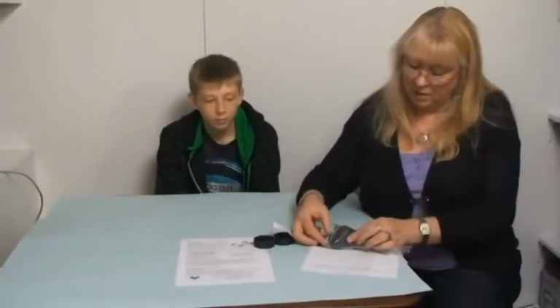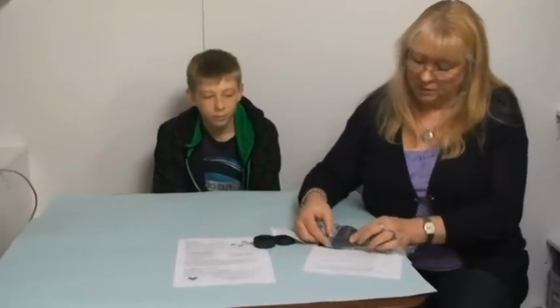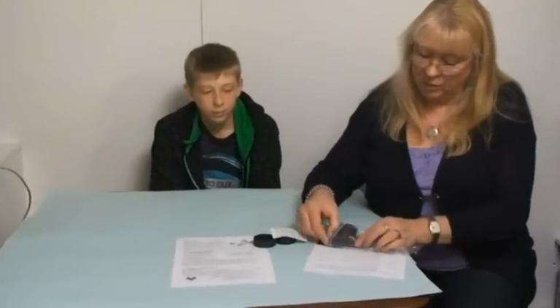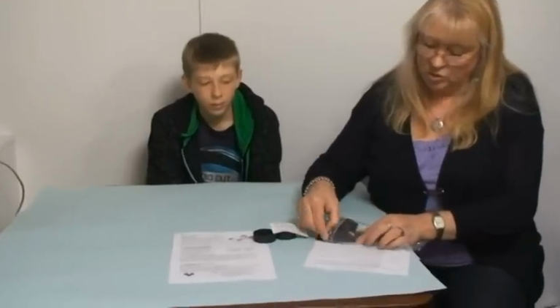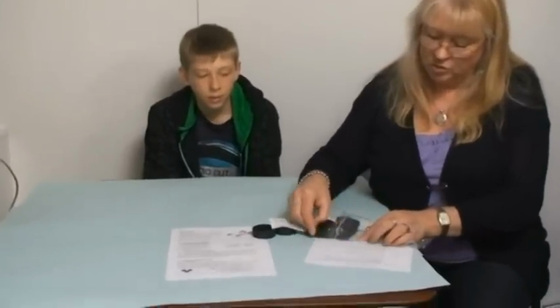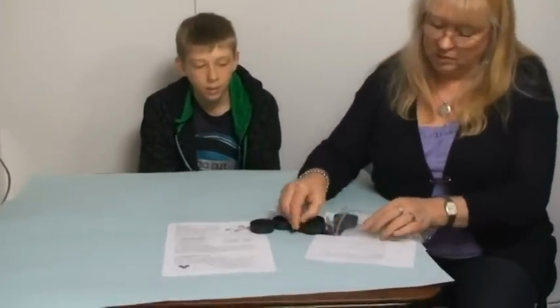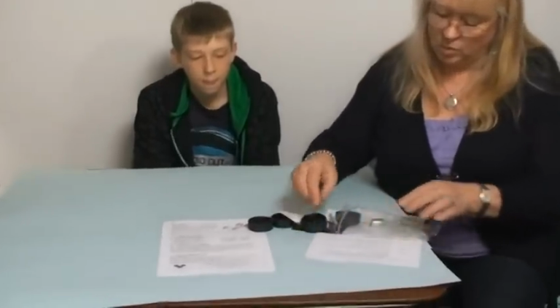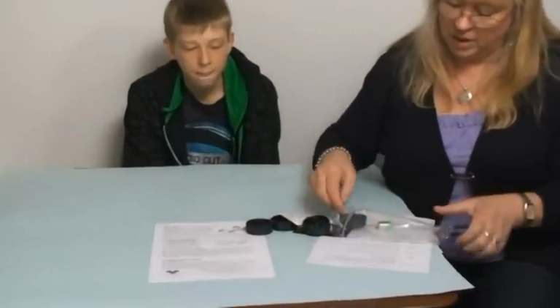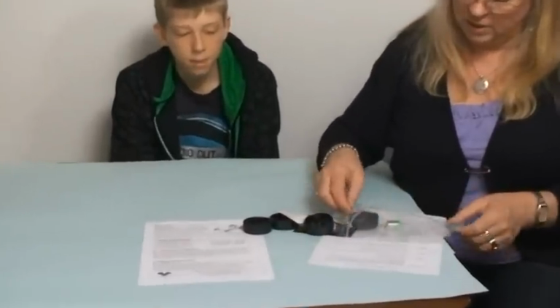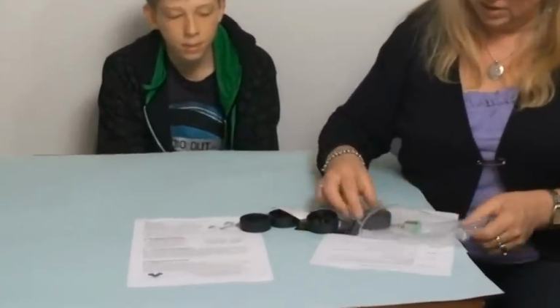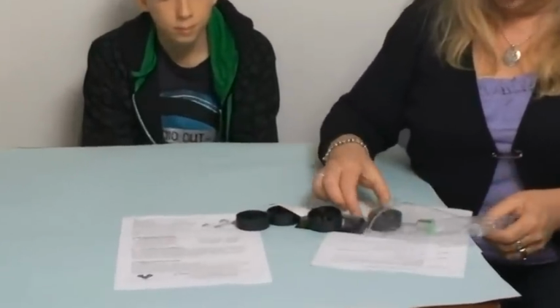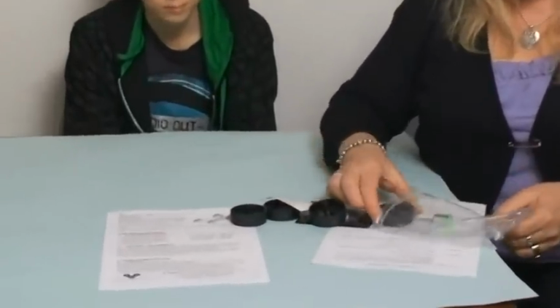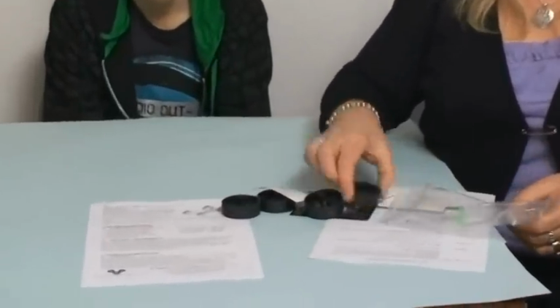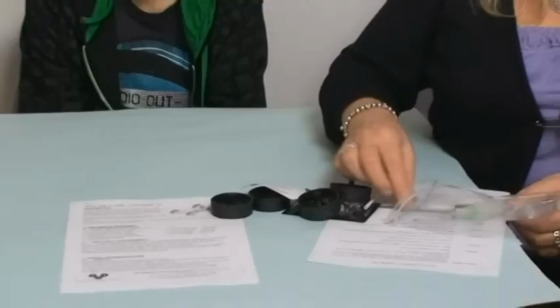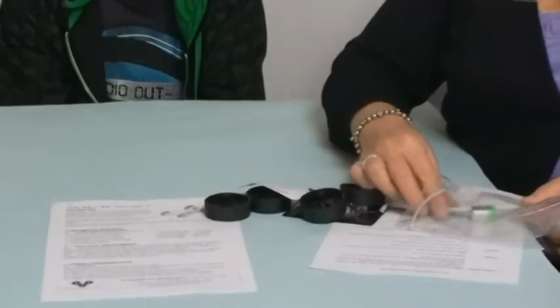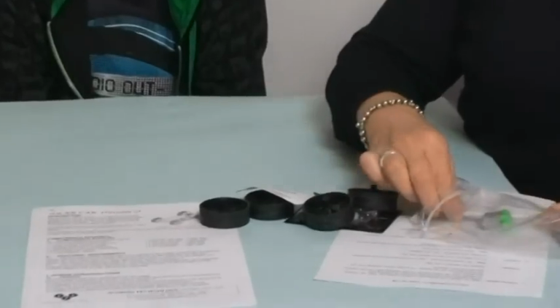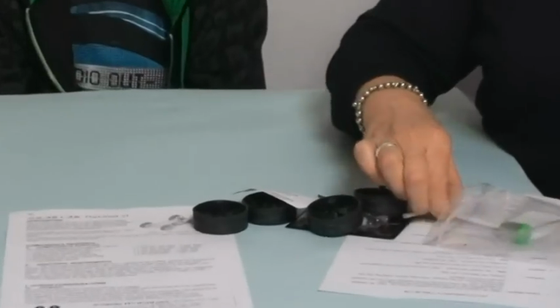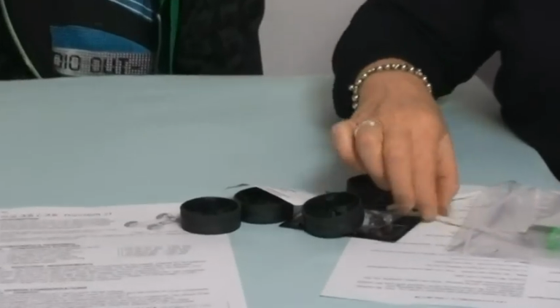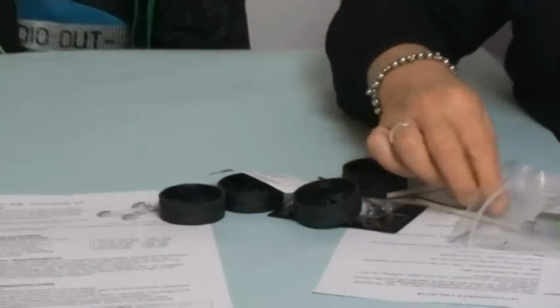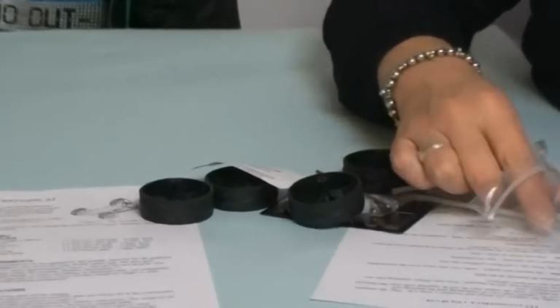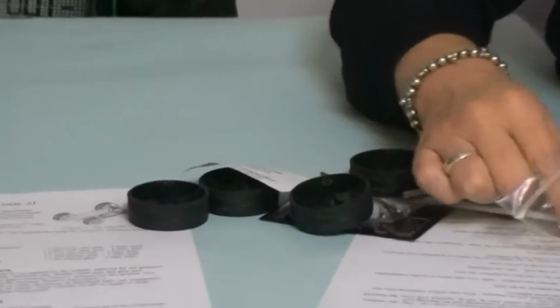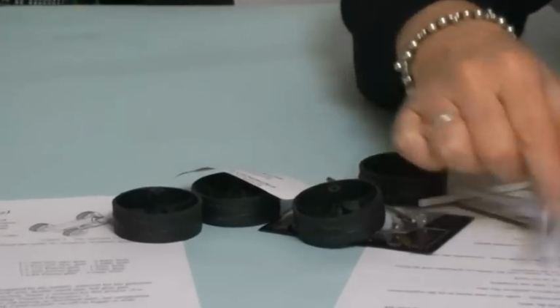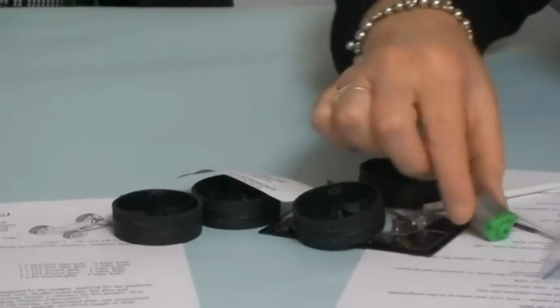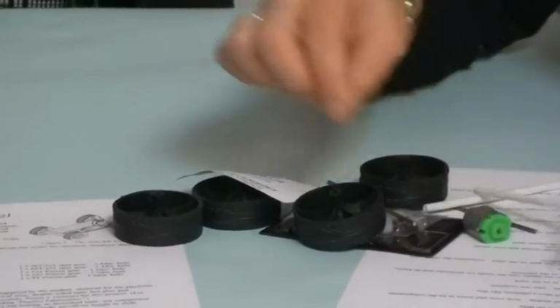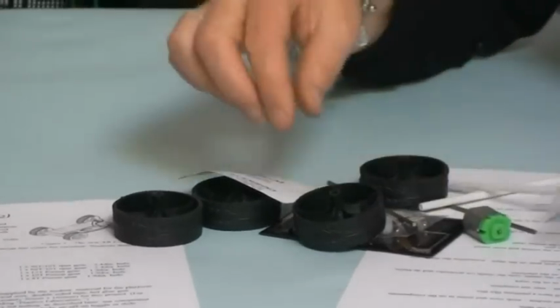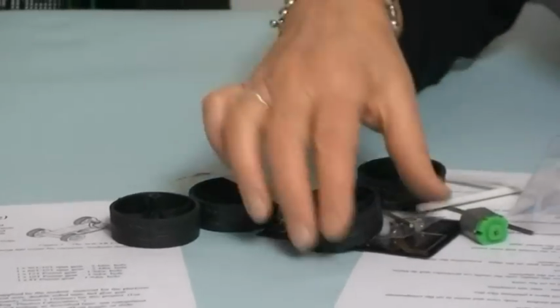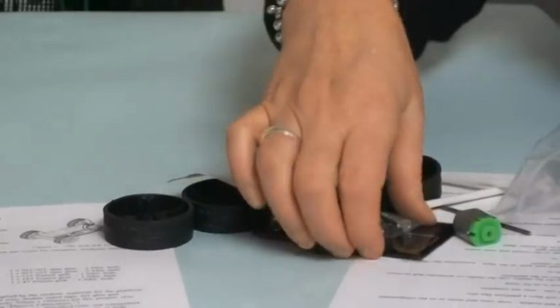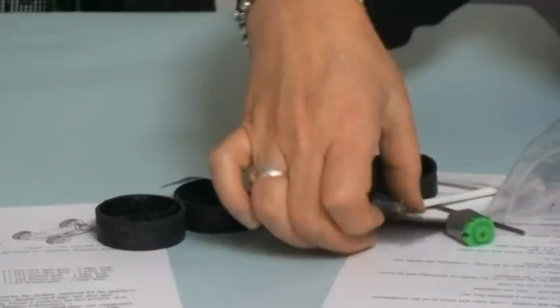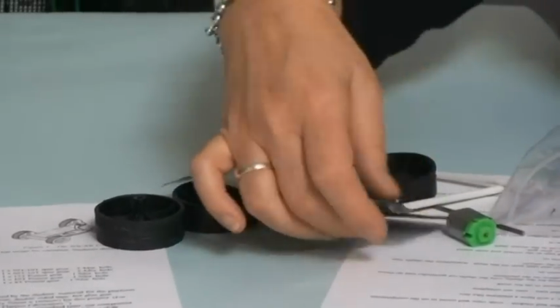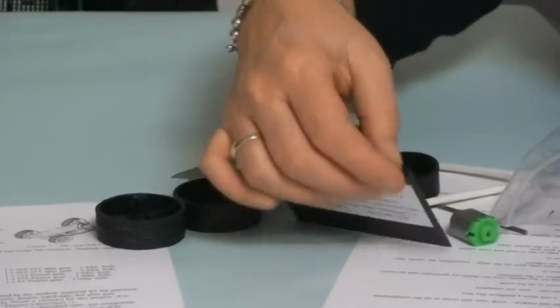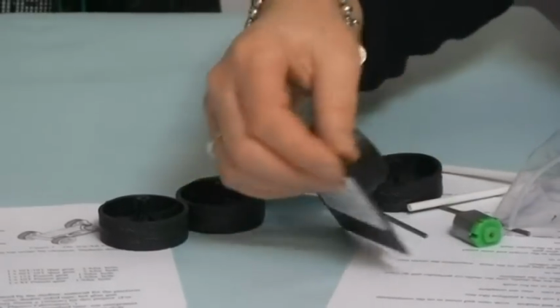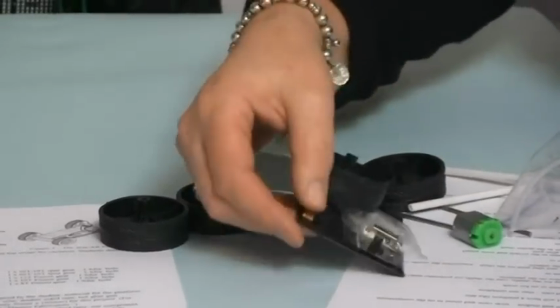The following tools will be required: wire side cutters, a soldering iron, hot glue gun, and some adhesive.